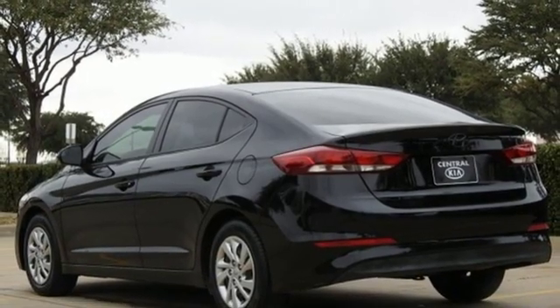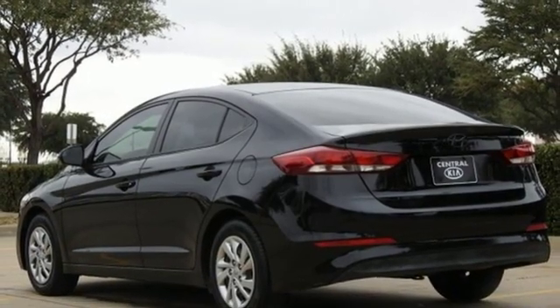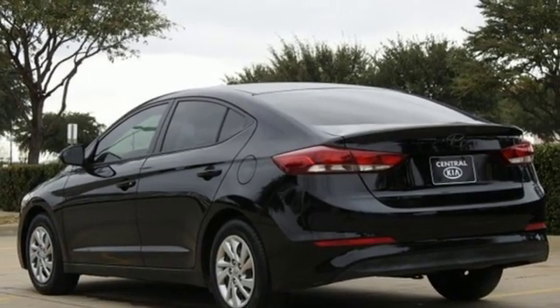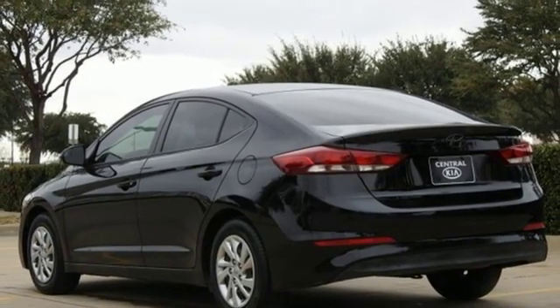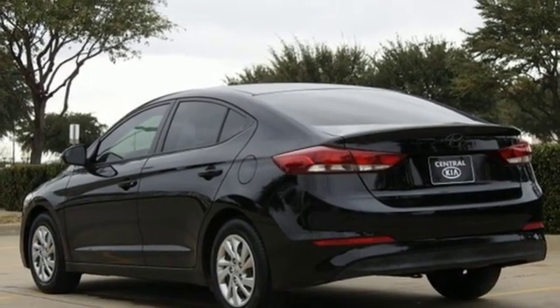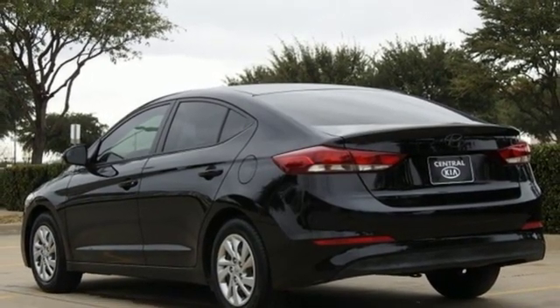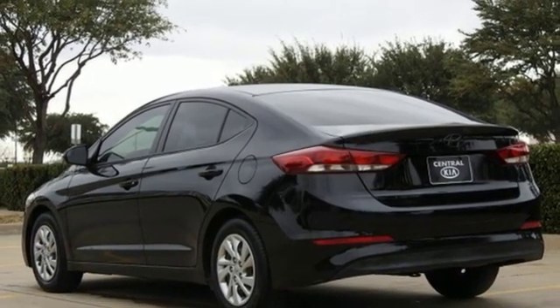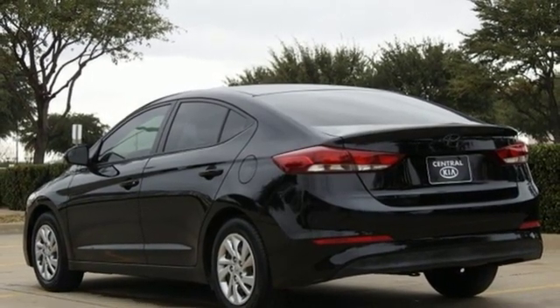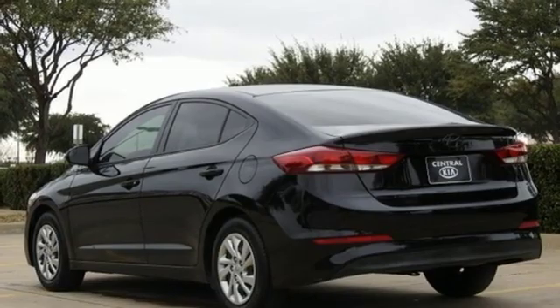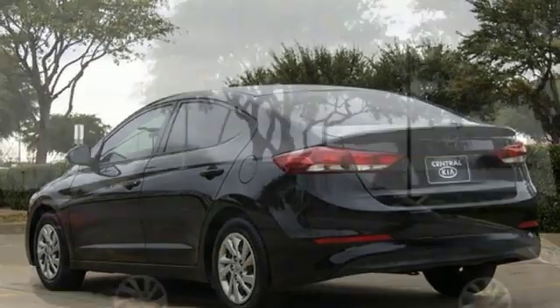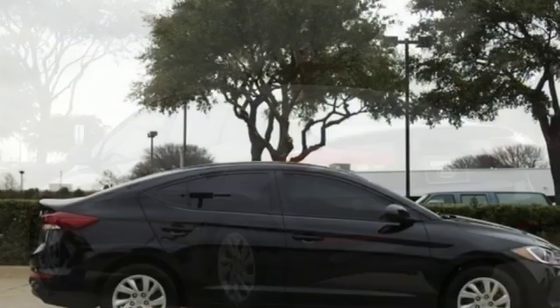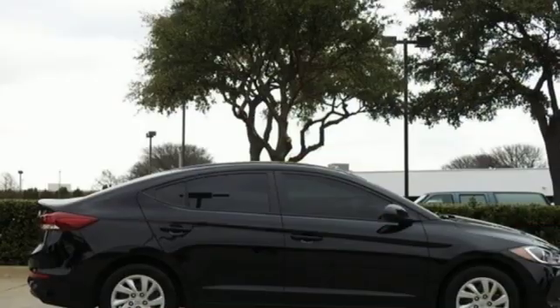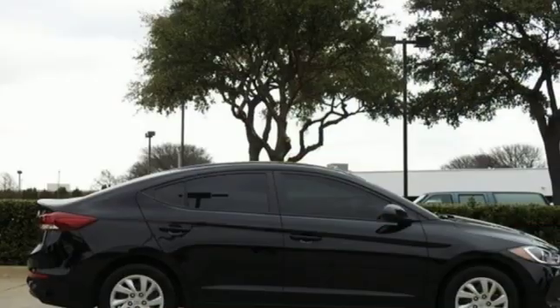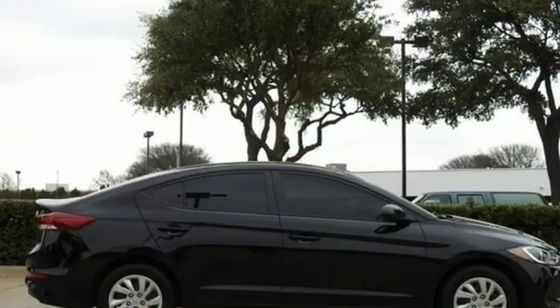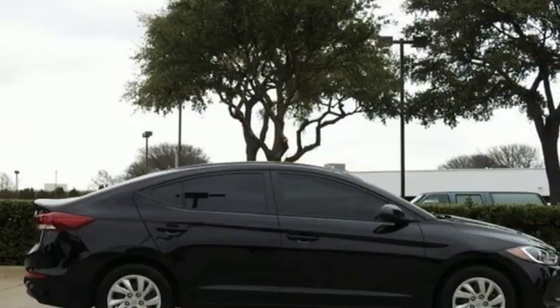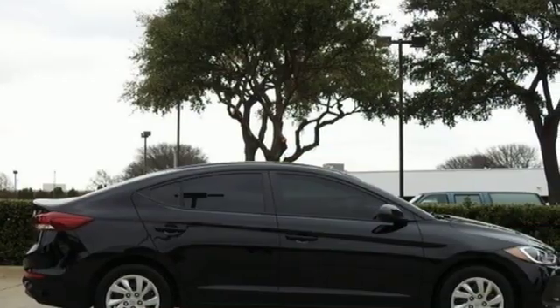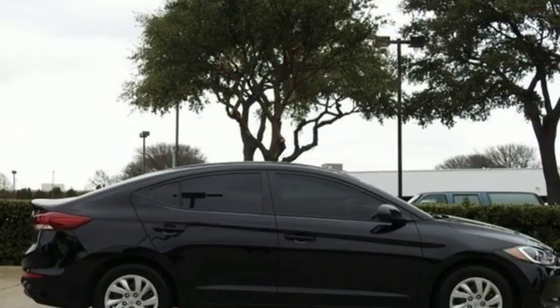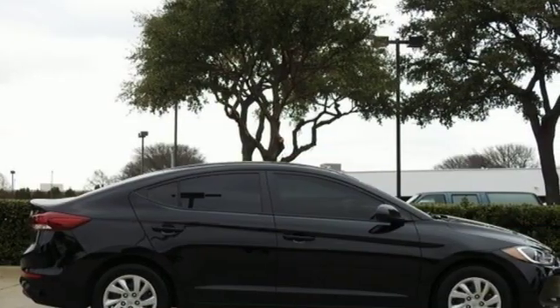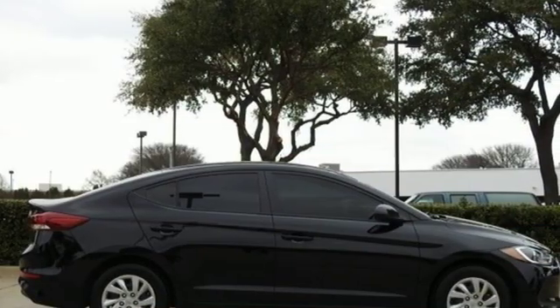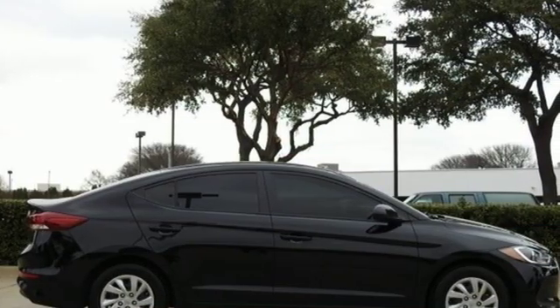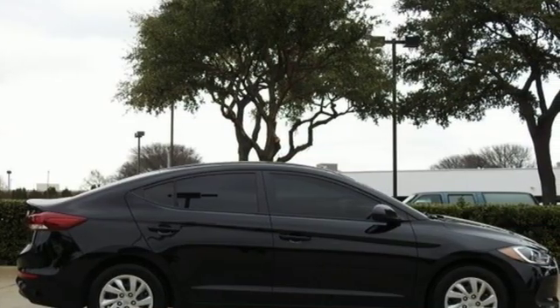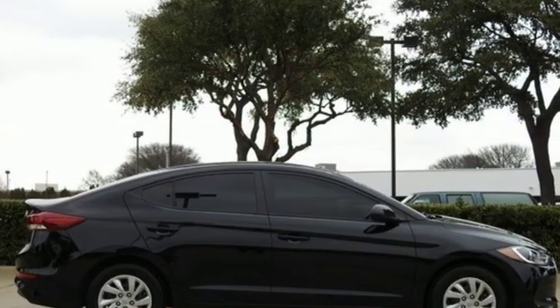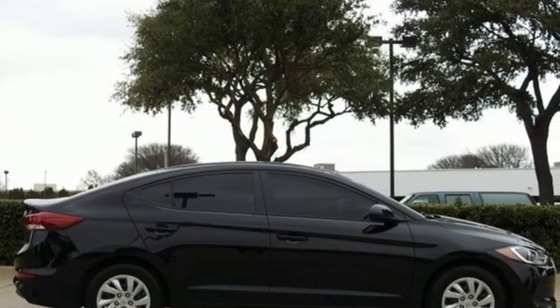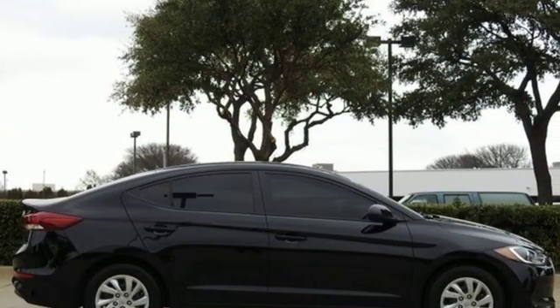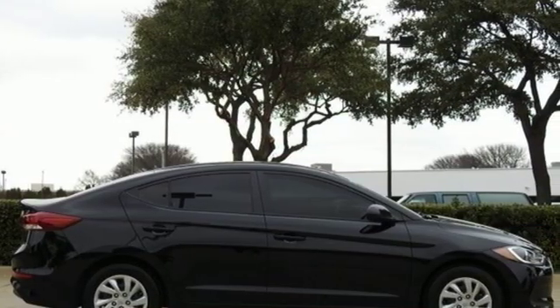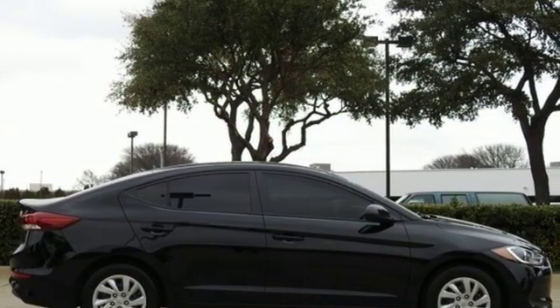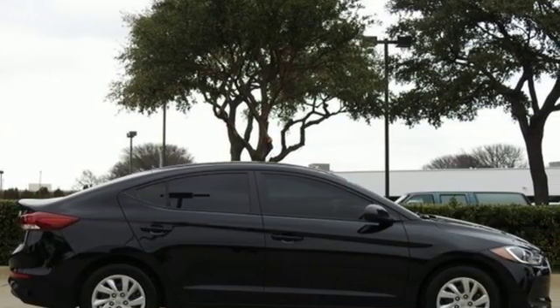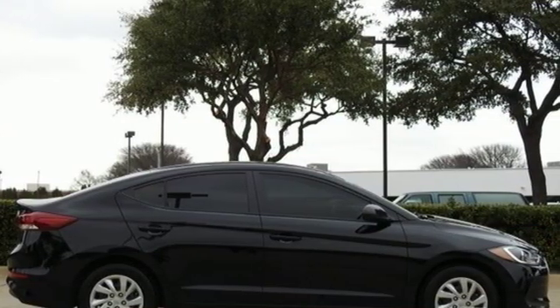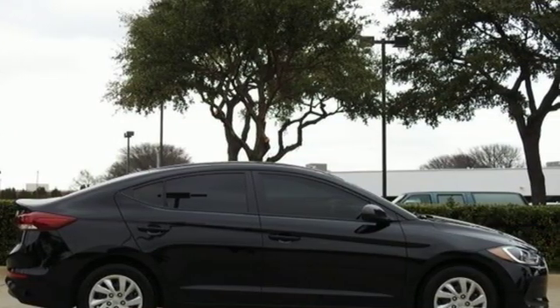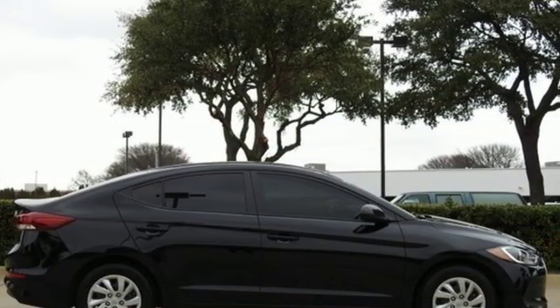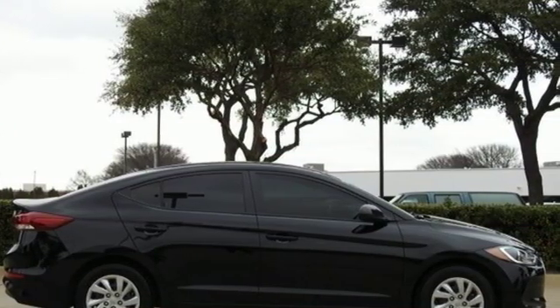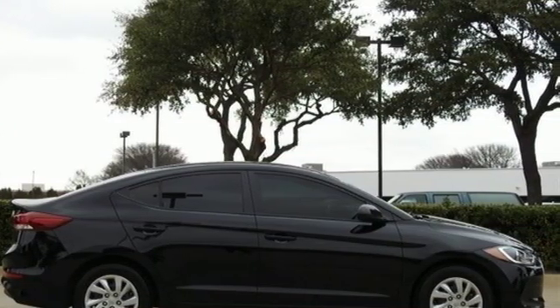Hyundai's attention to detail means a better driving experience for you. Experience it for yourself today.